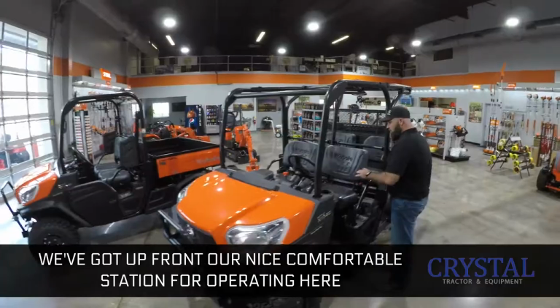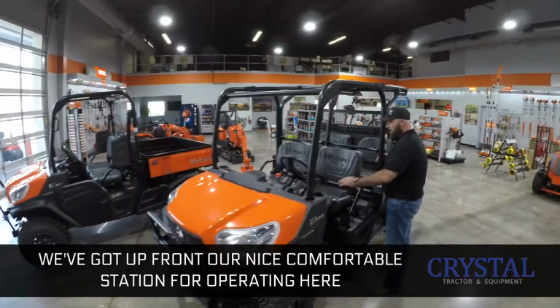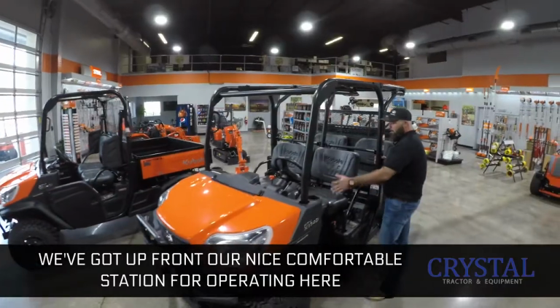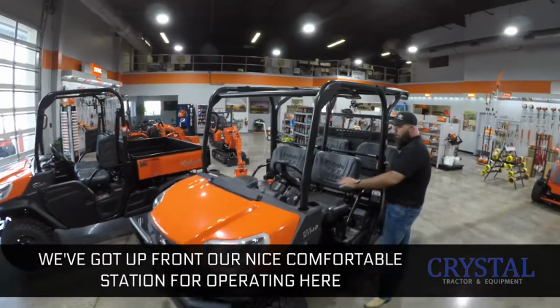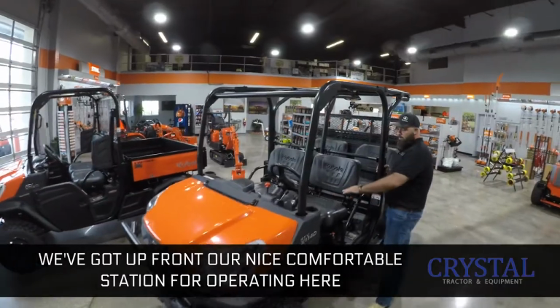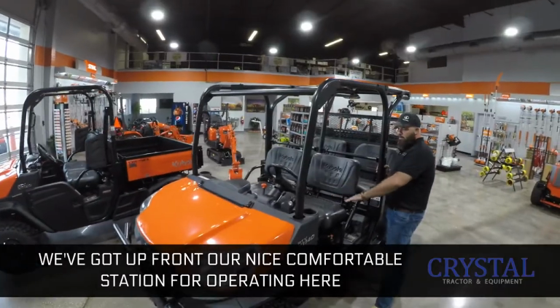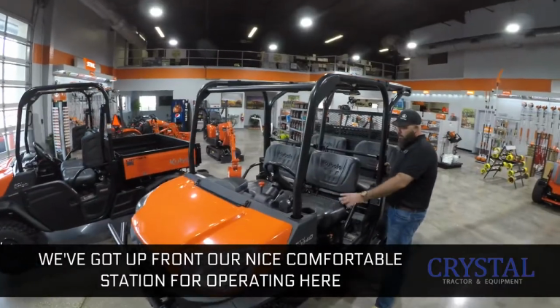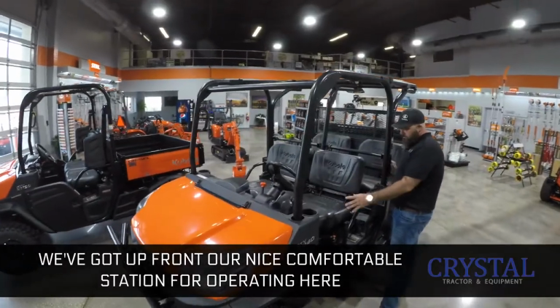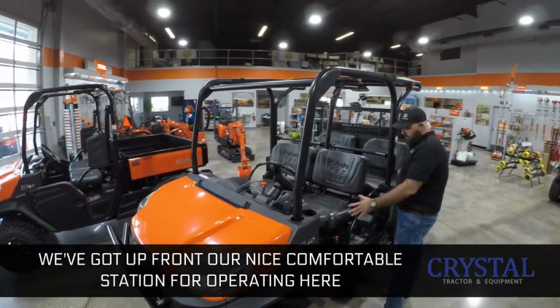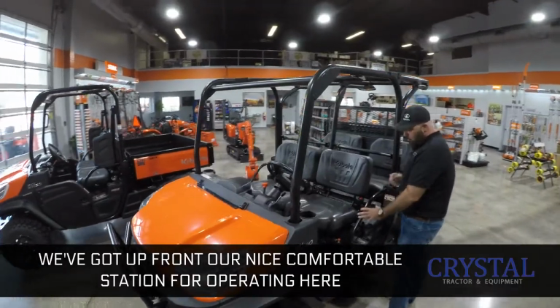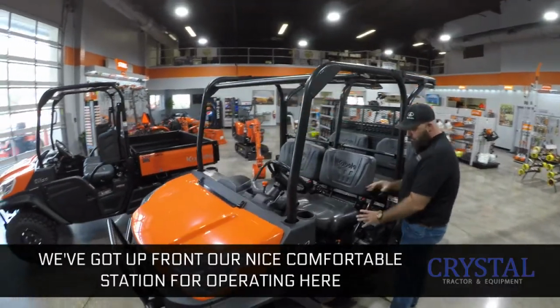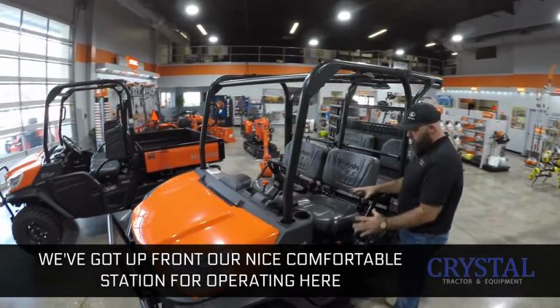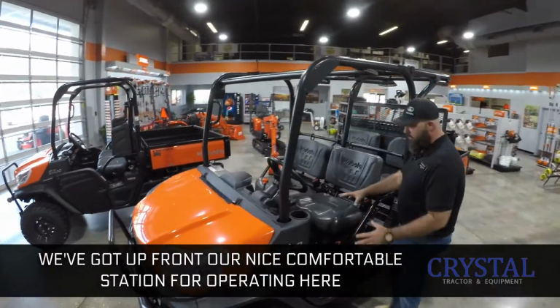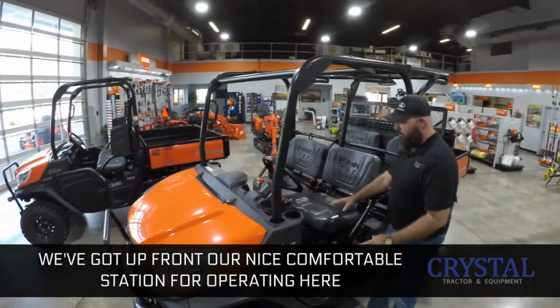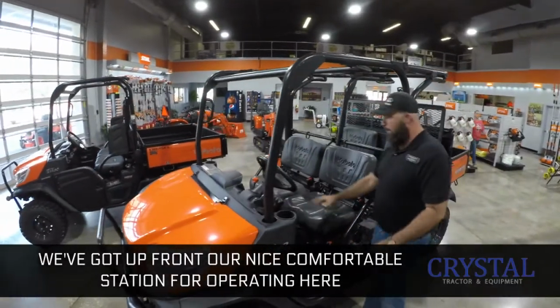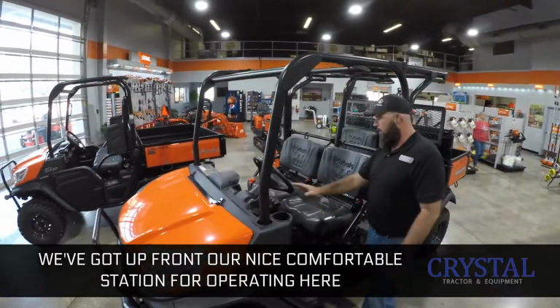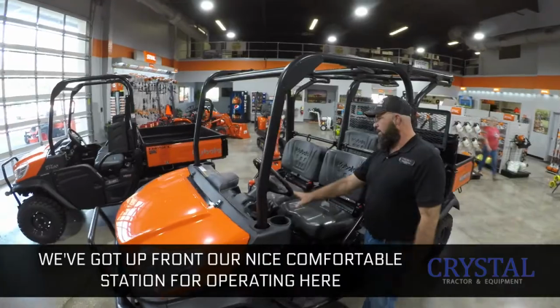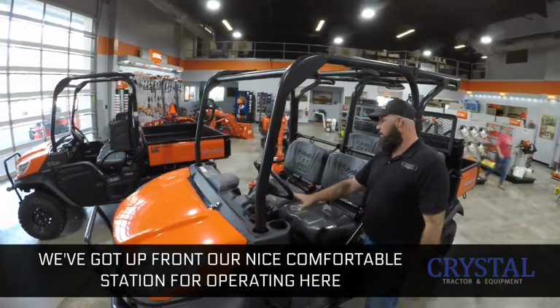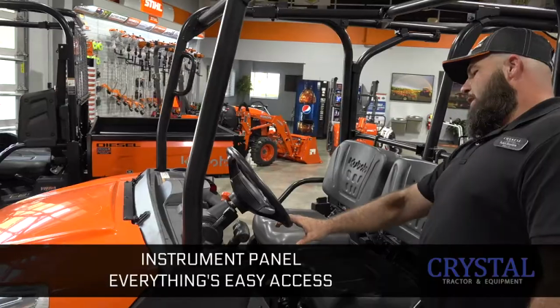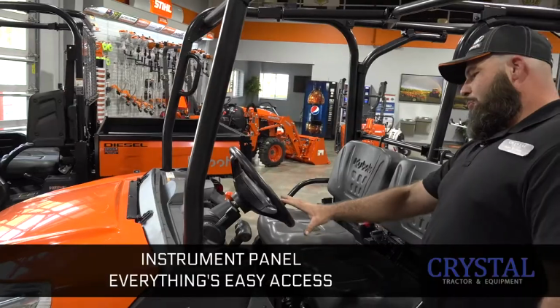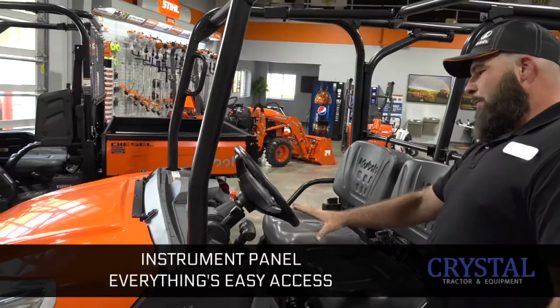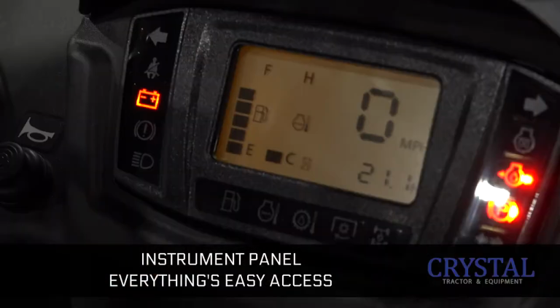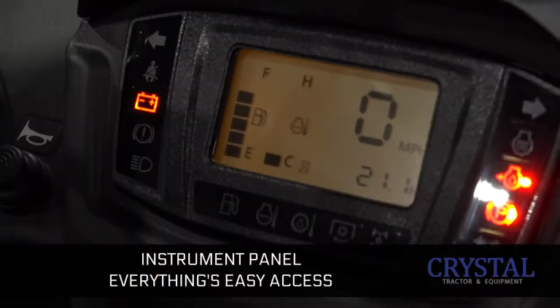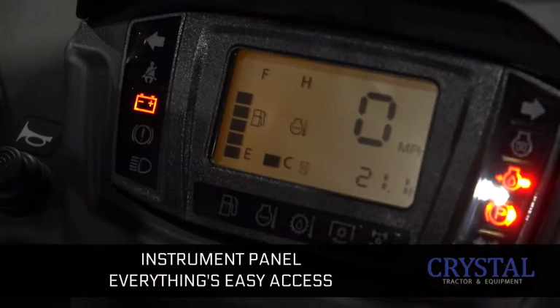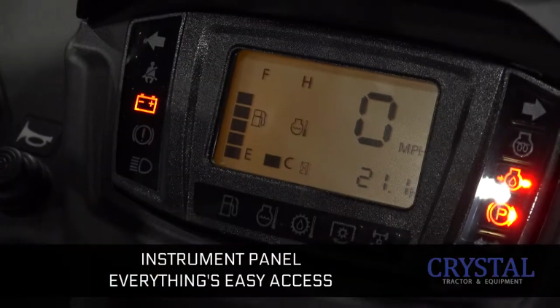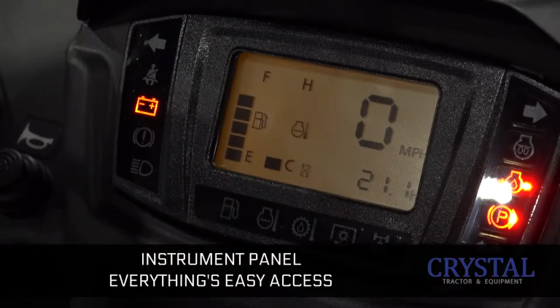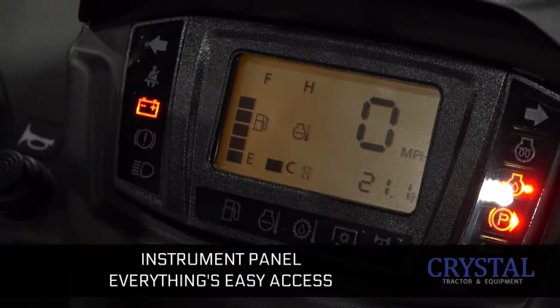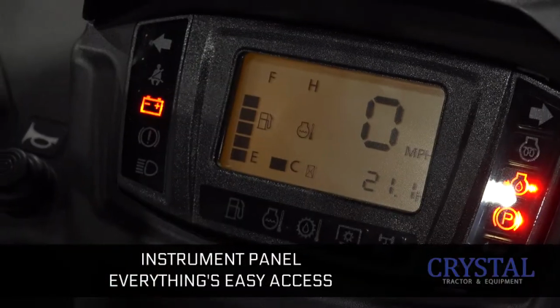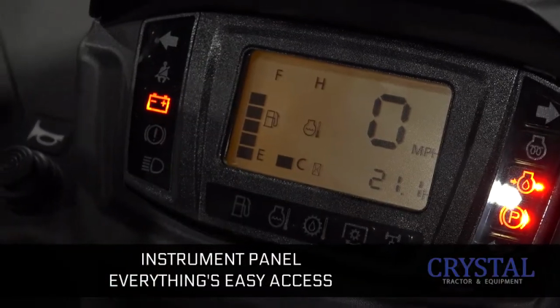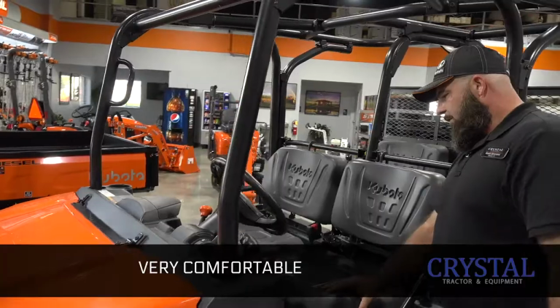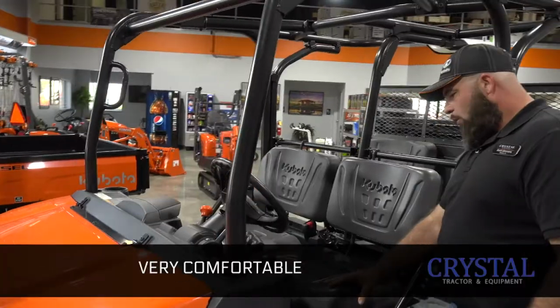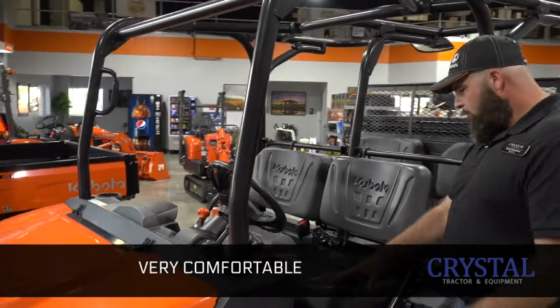Up front, we've got a nice comfortable station for operating here. Instrument panel, everything's easy access, very comfortable.